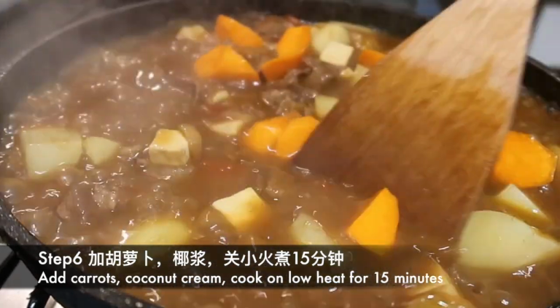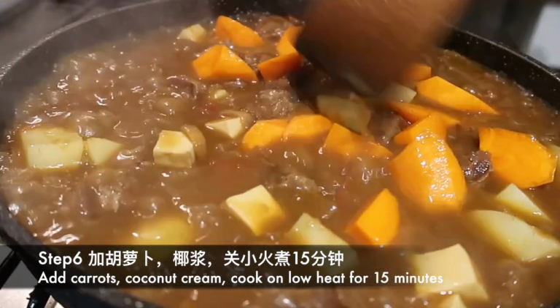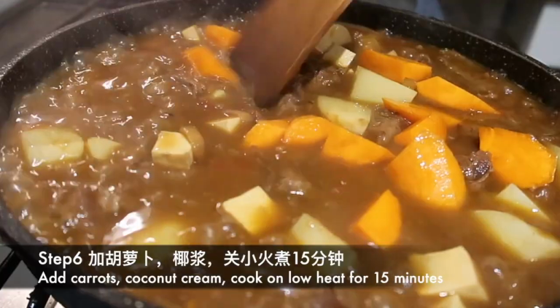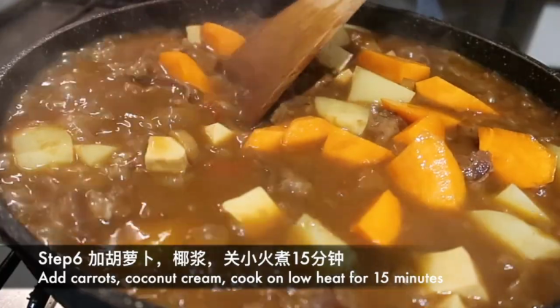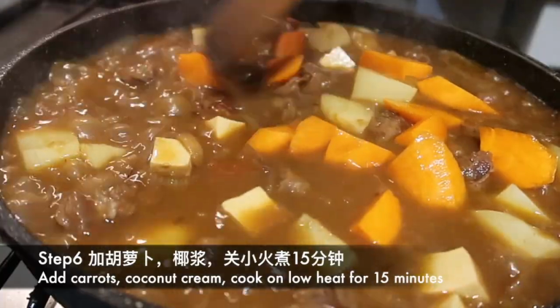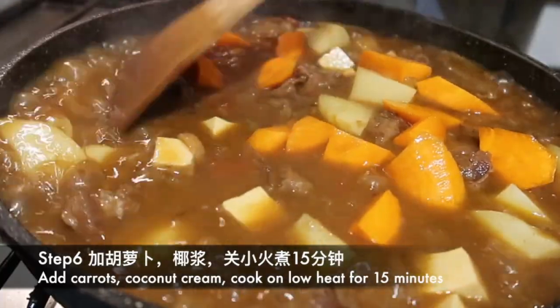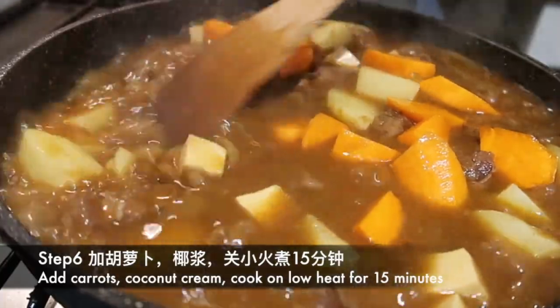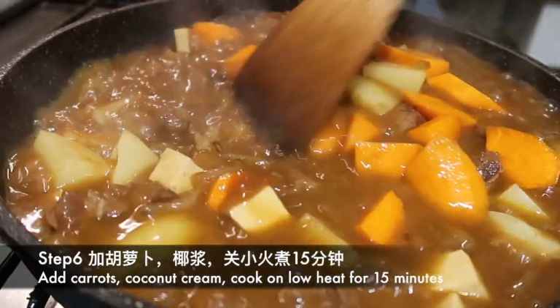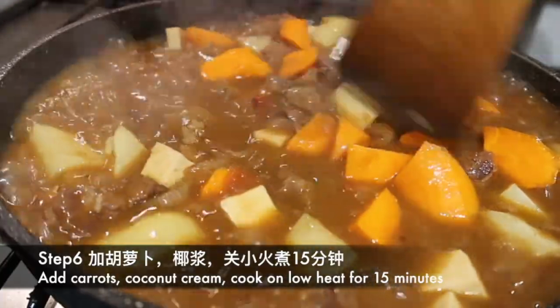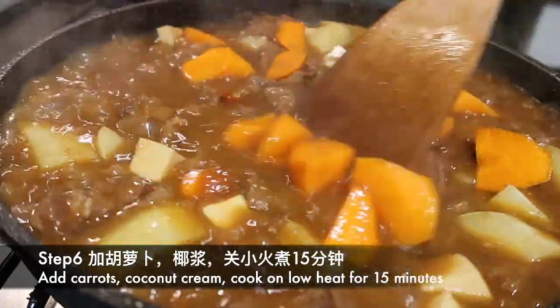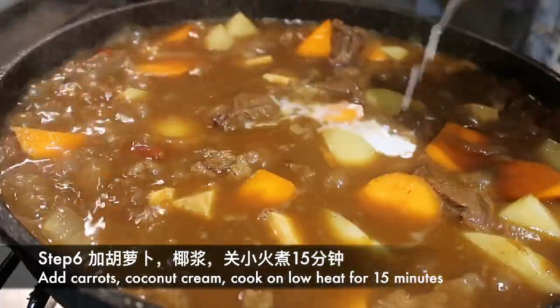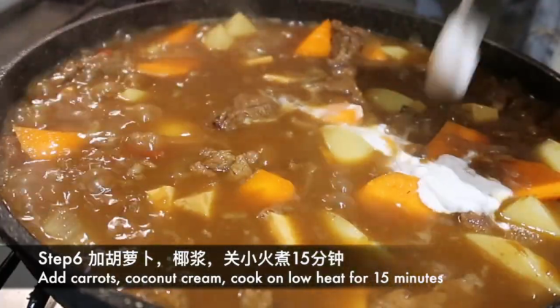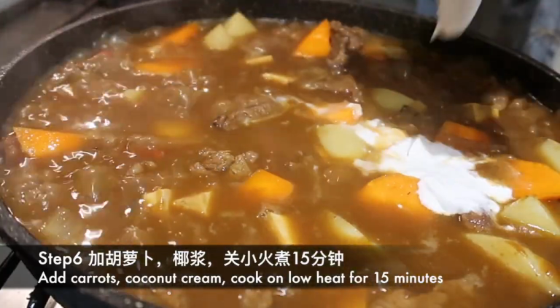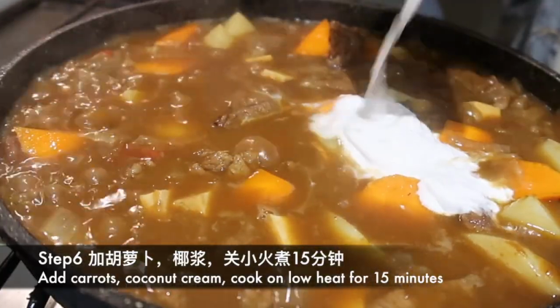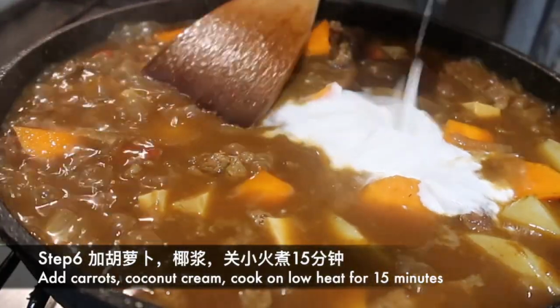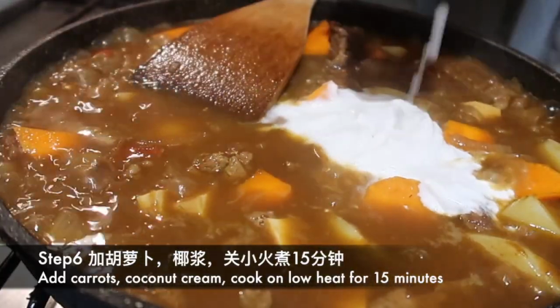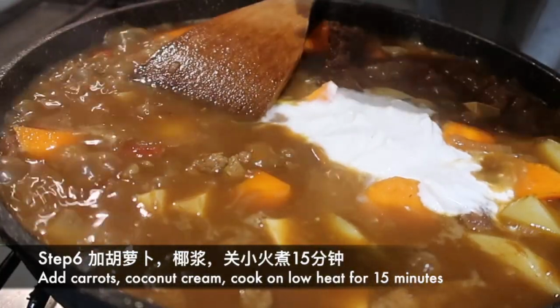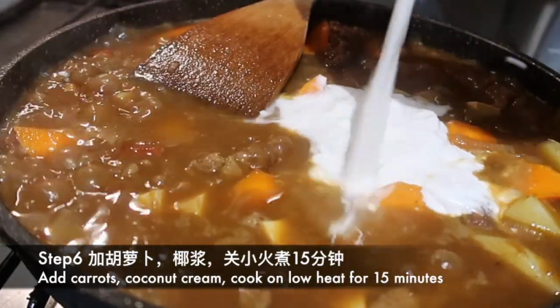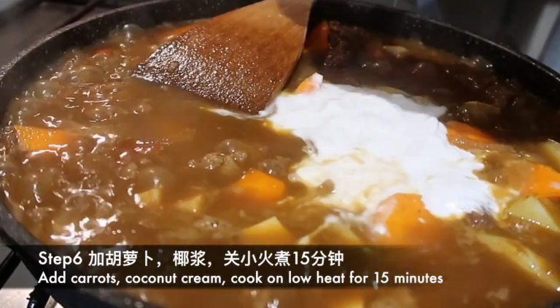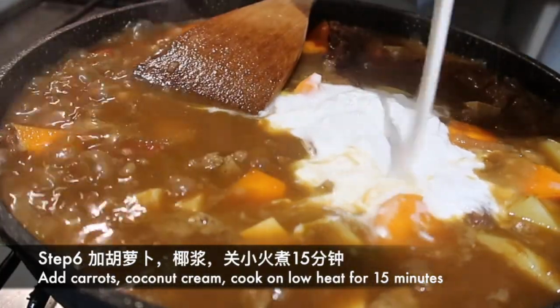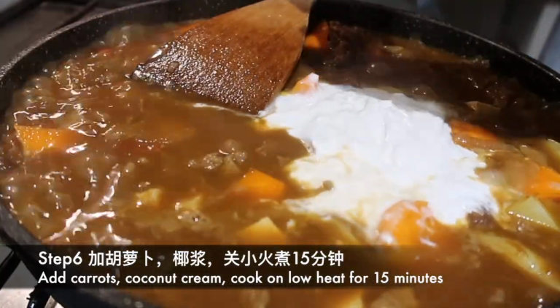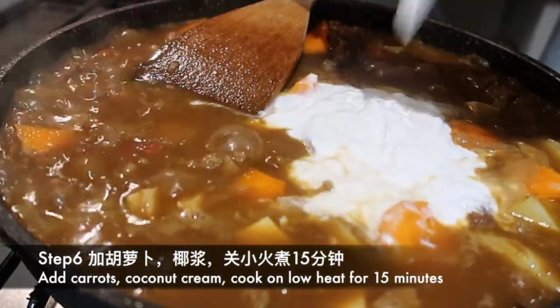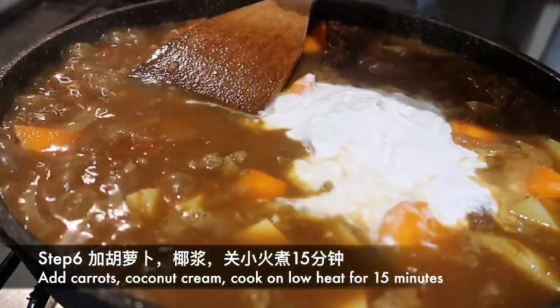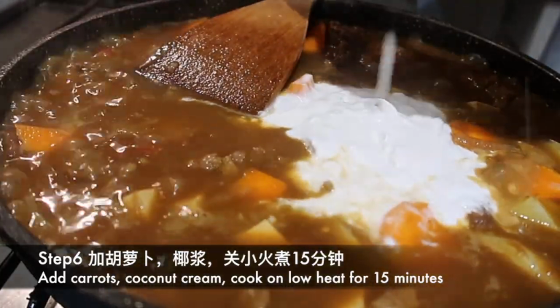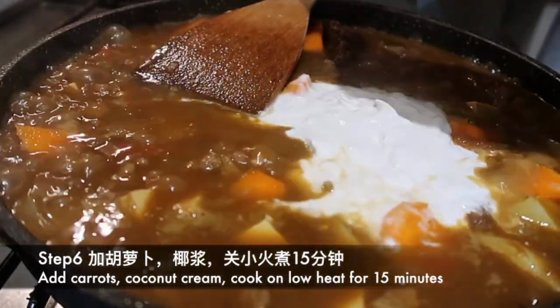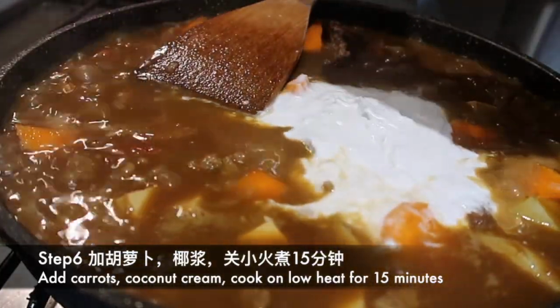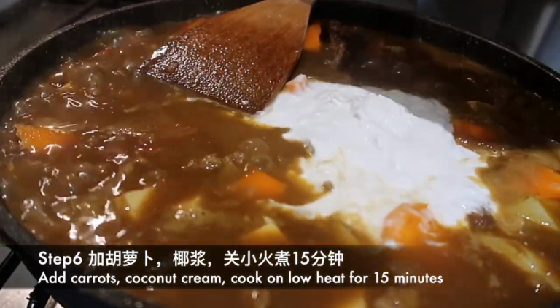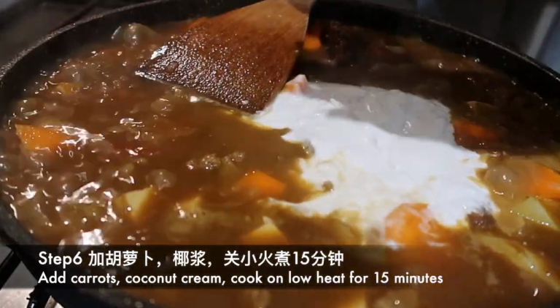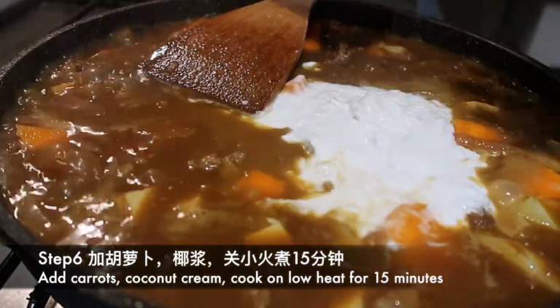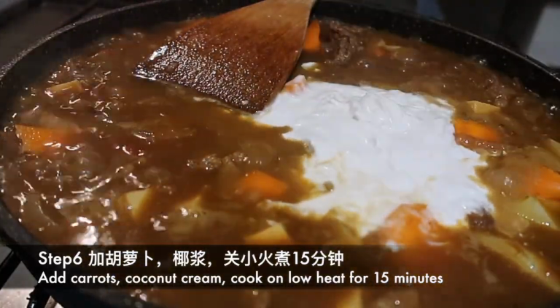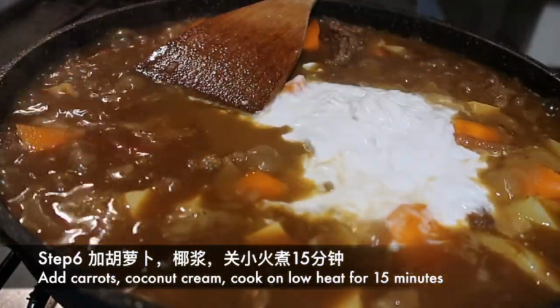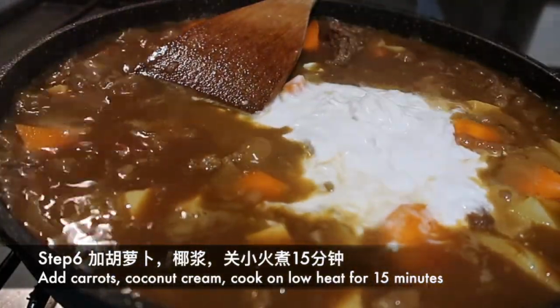第六步：加入胡萝卜和椰浆，小火再煮十五分钟。The sixth step: add carrots and coconut cream, cook on low heat for another 15 minutes.